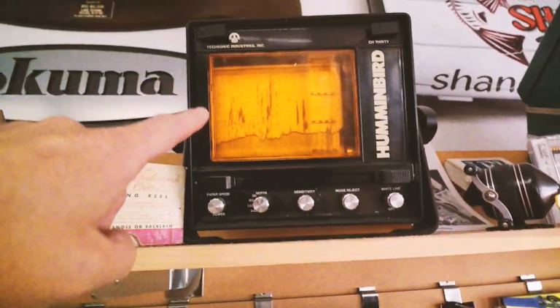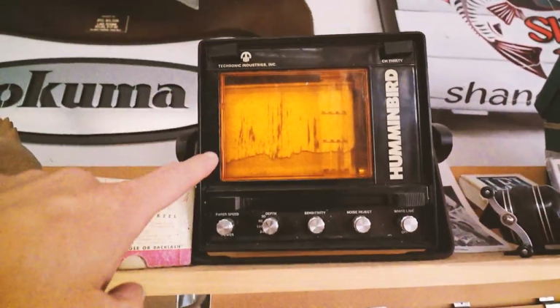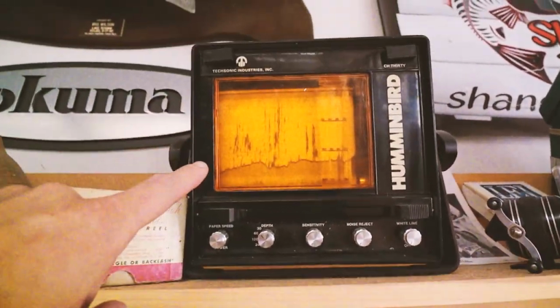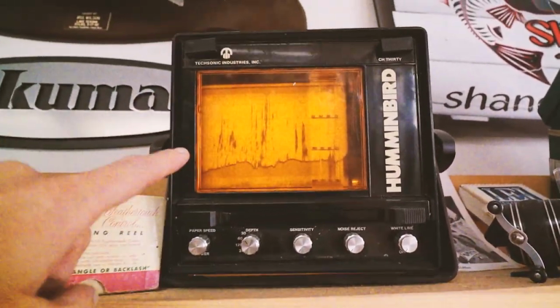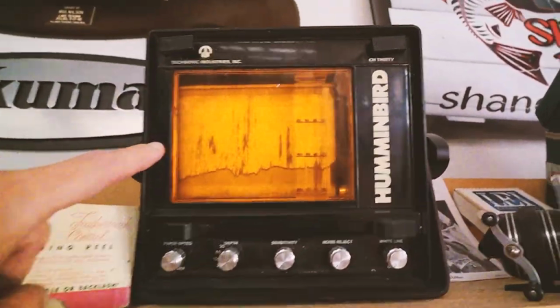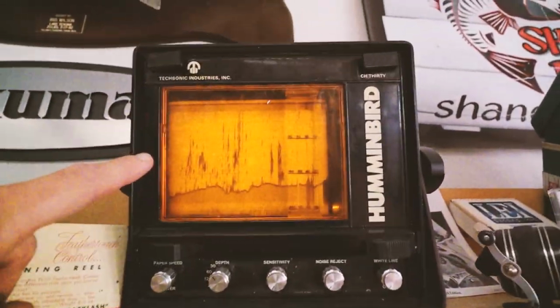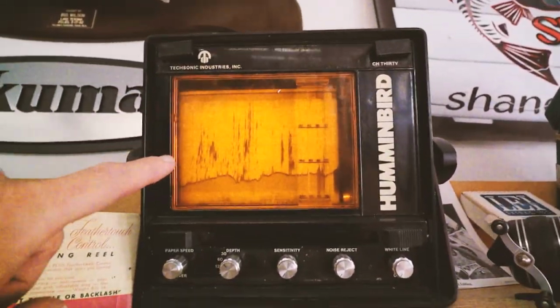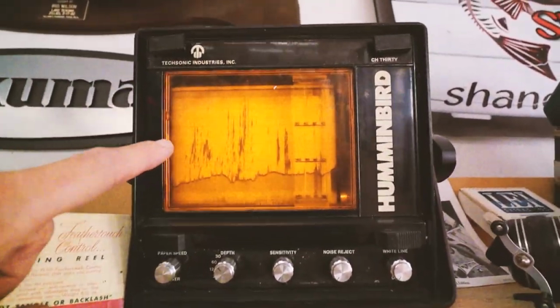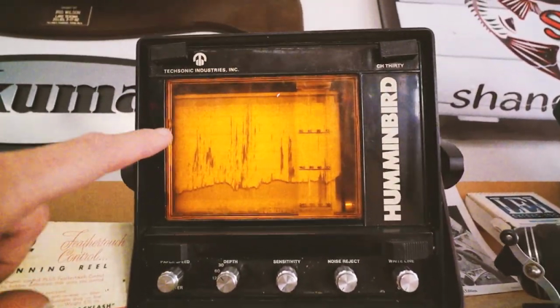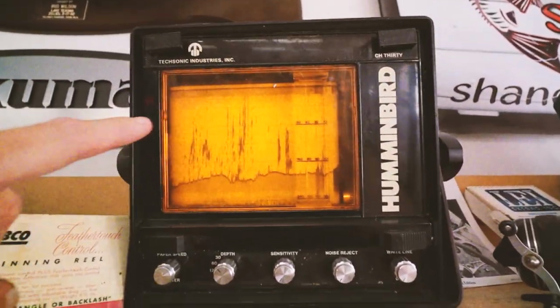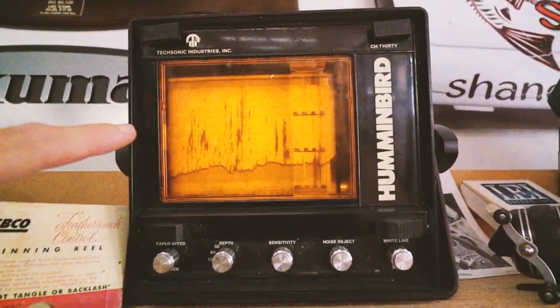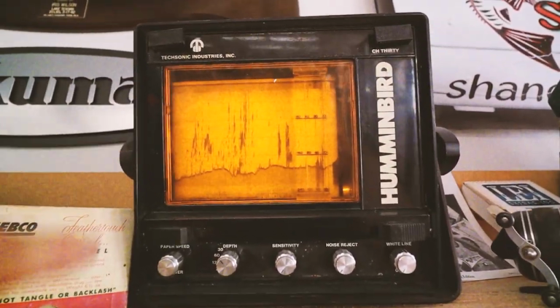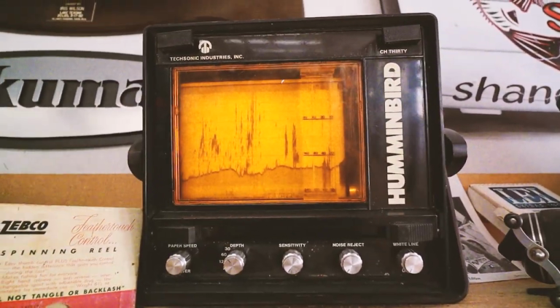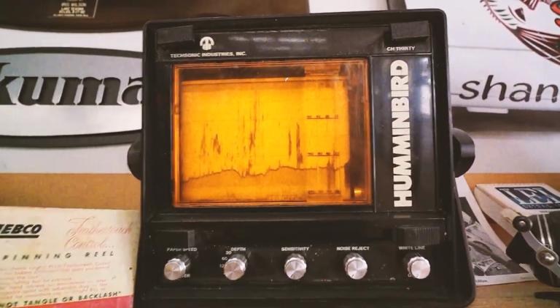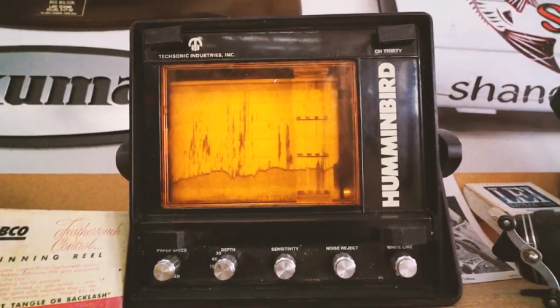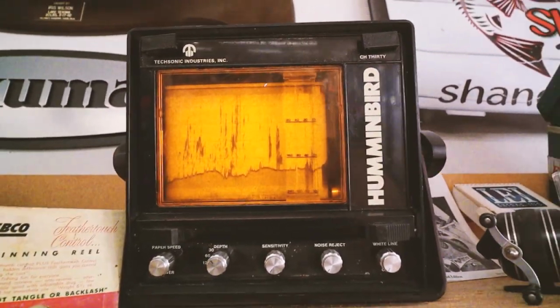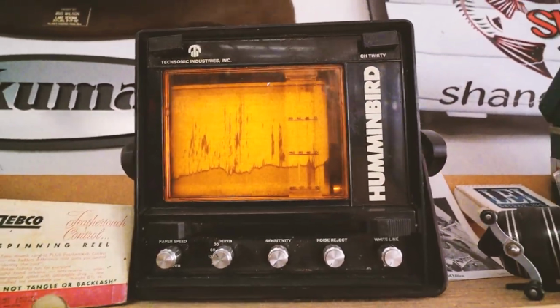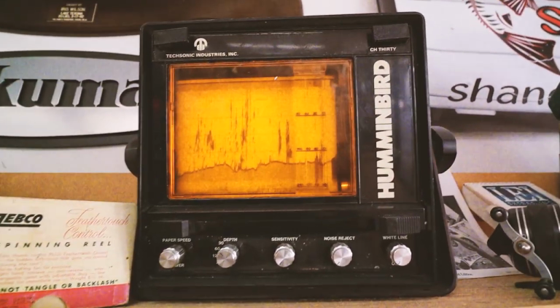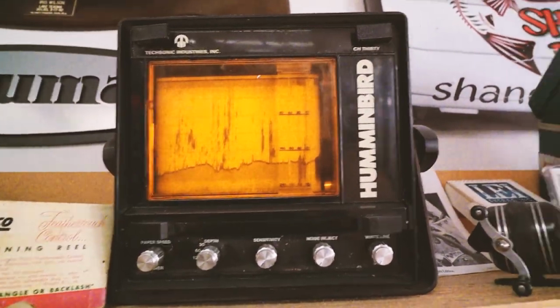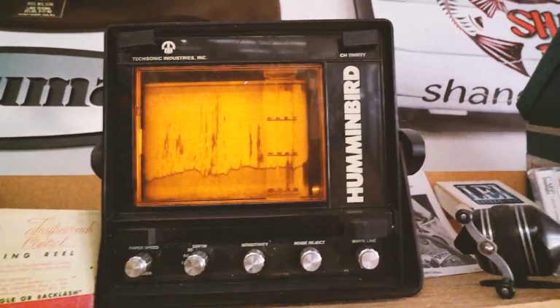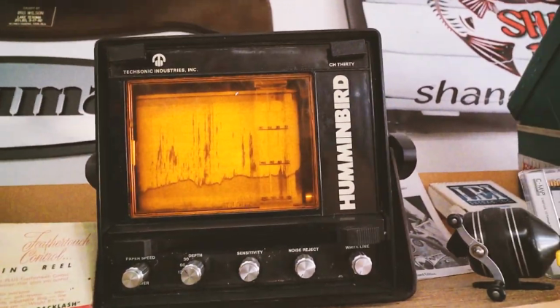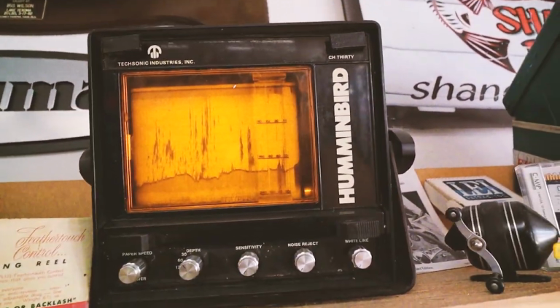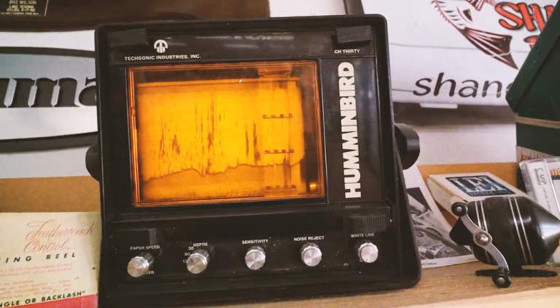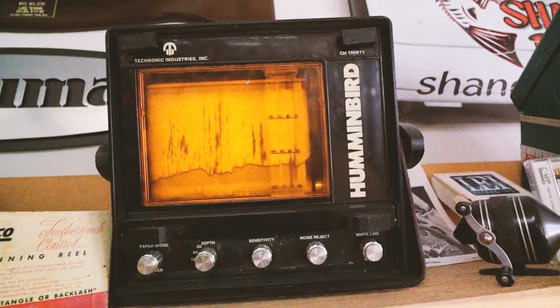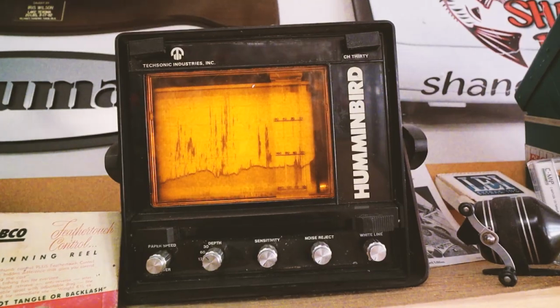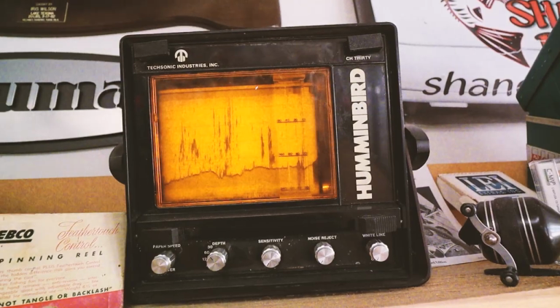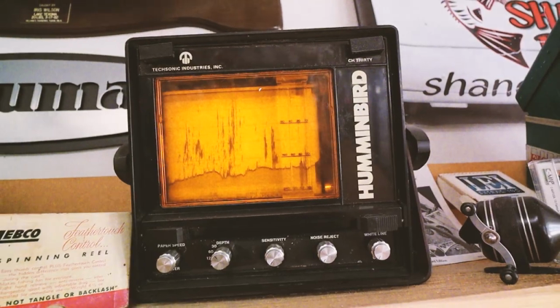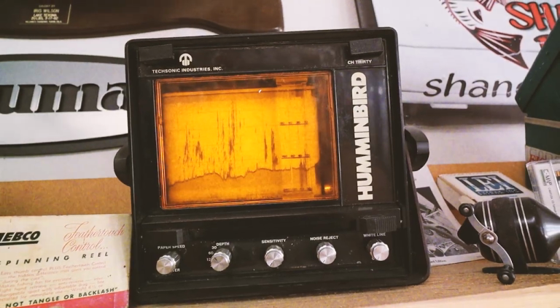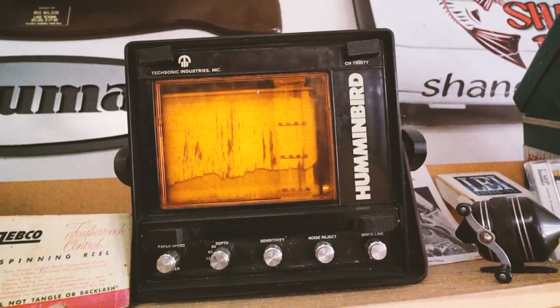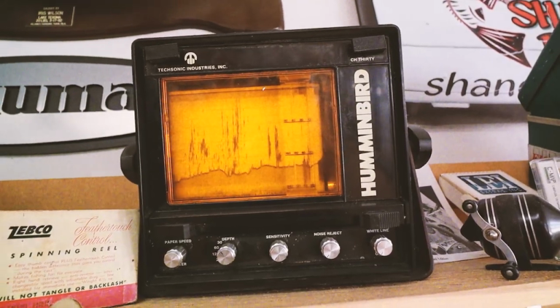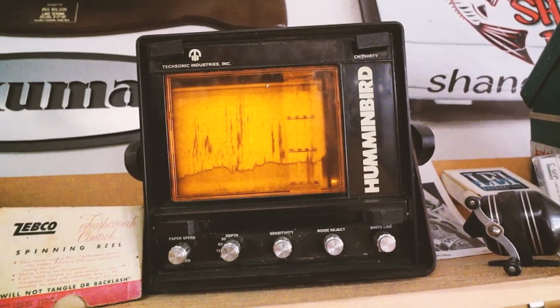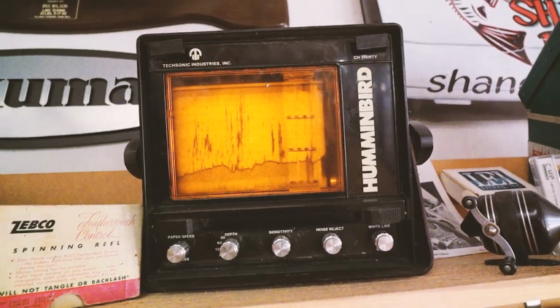Look at that. I've never actually even seen one of those. That is a Hummingbird paper graph.